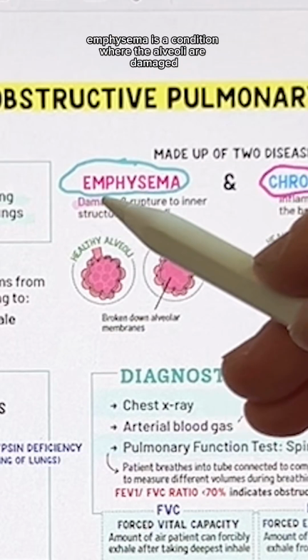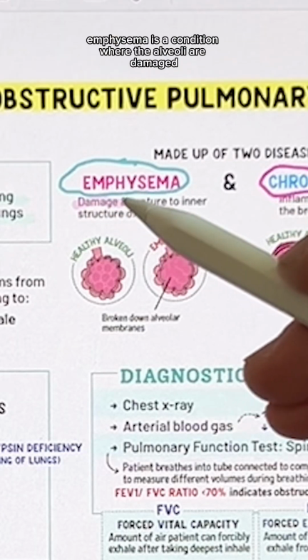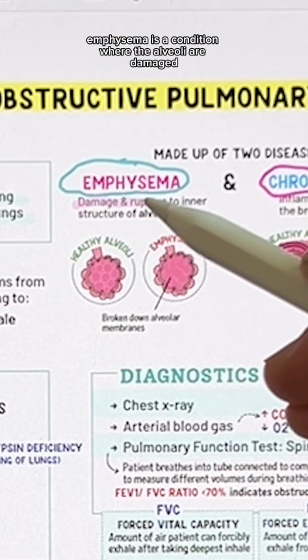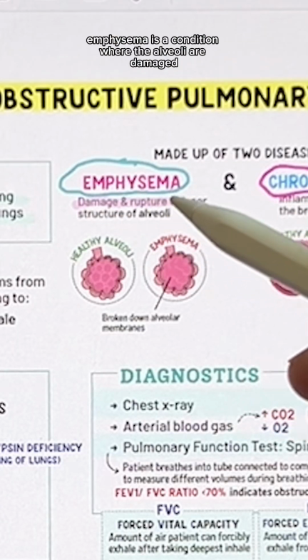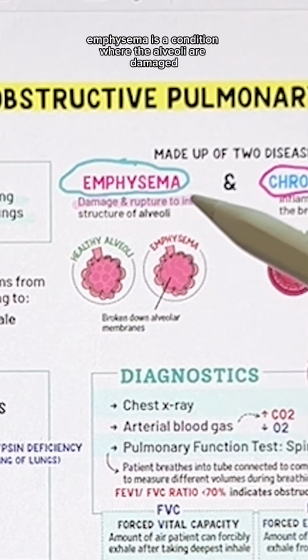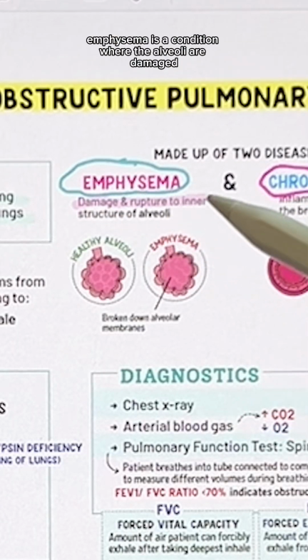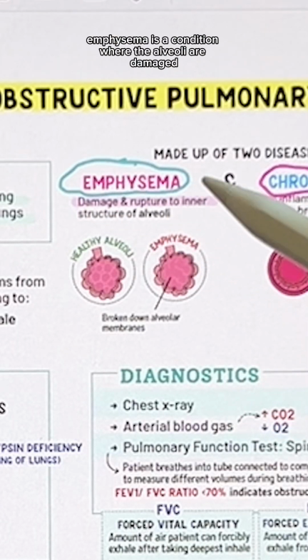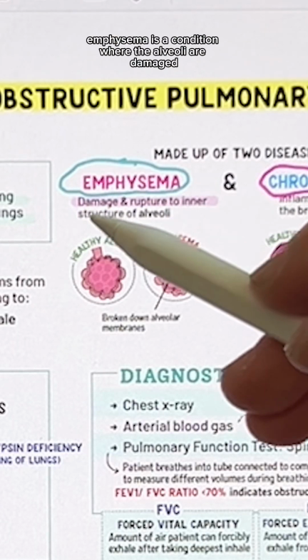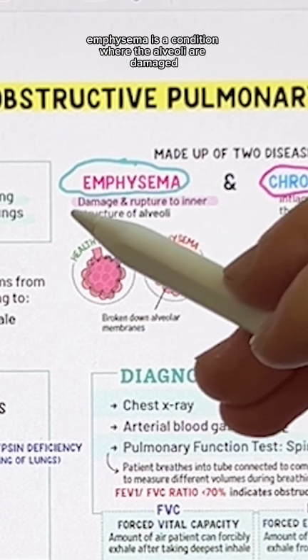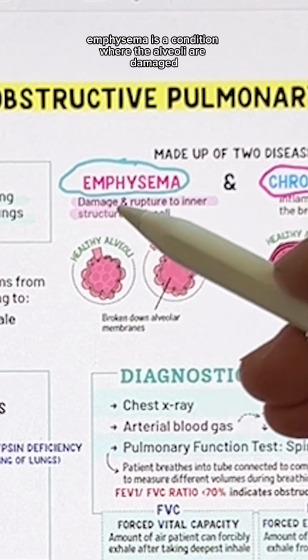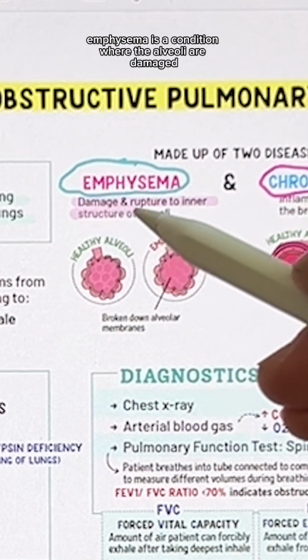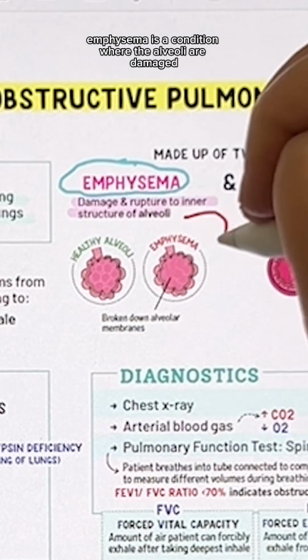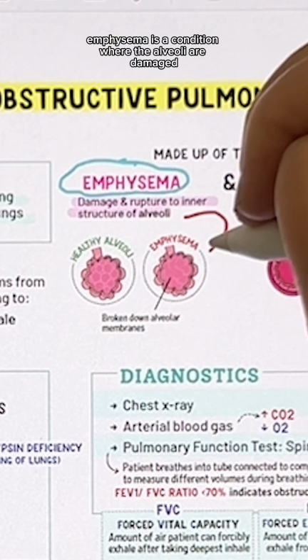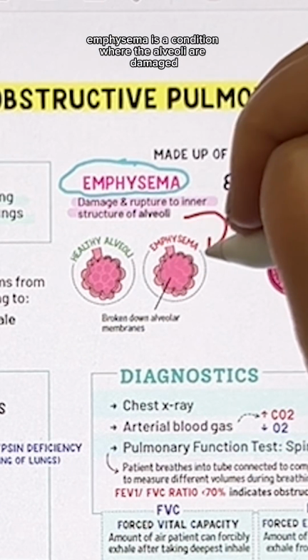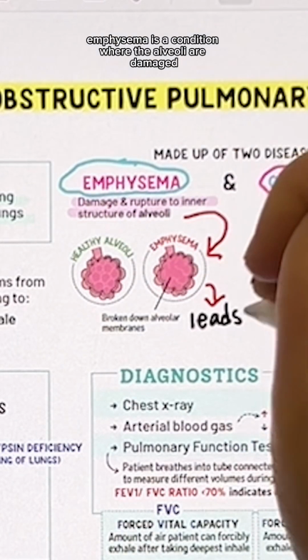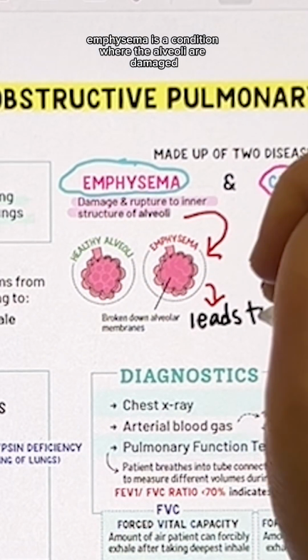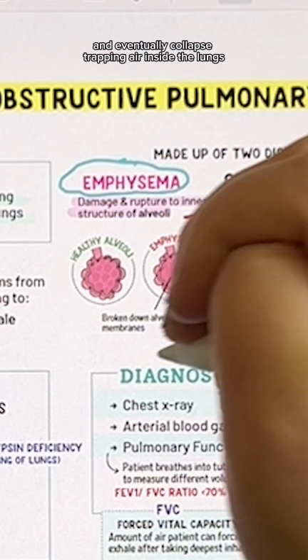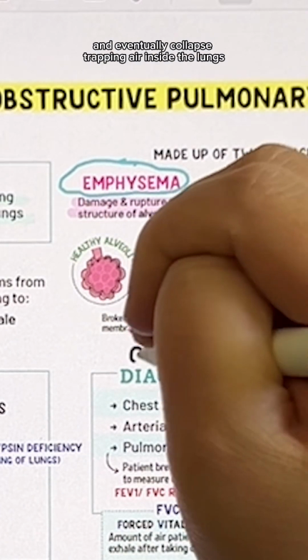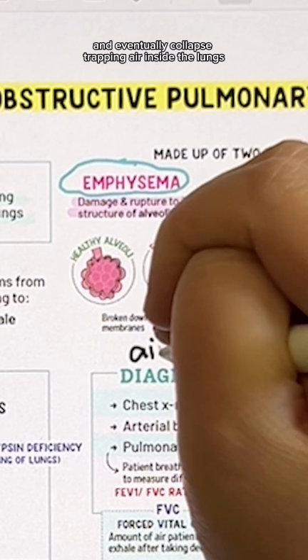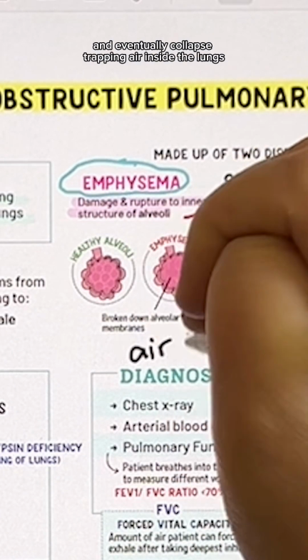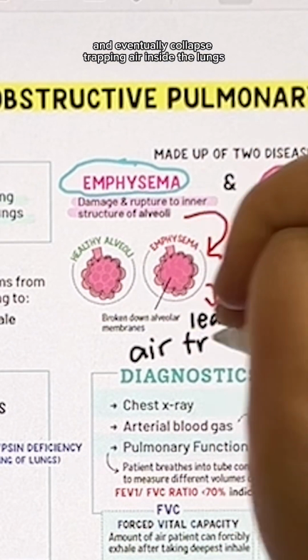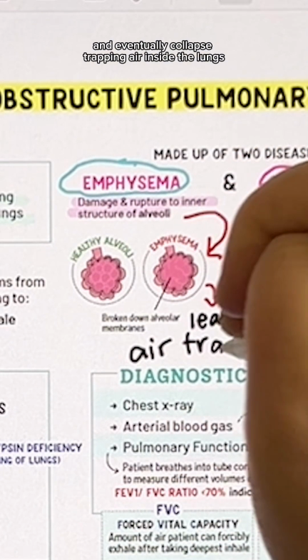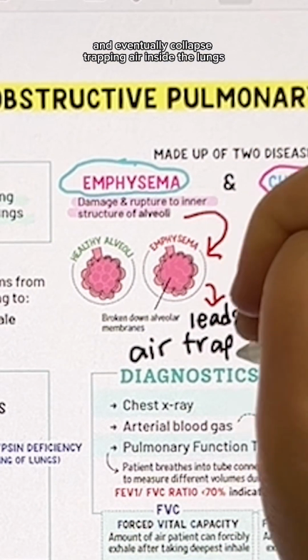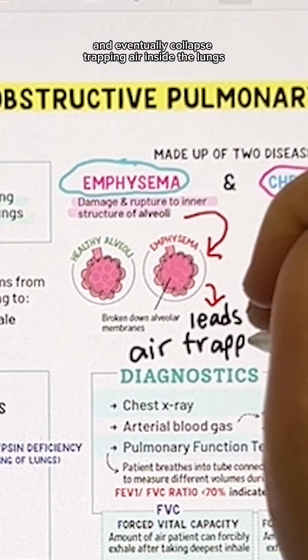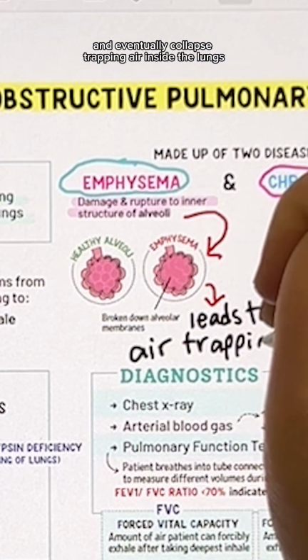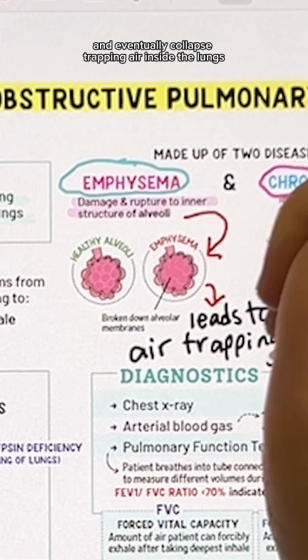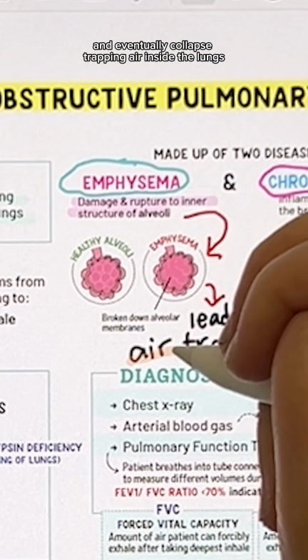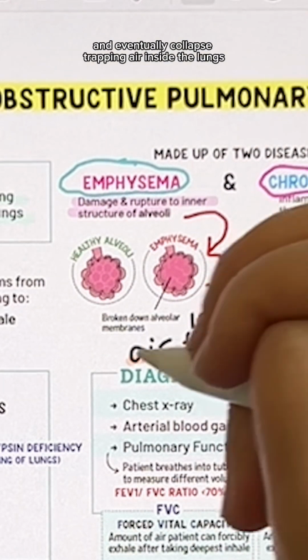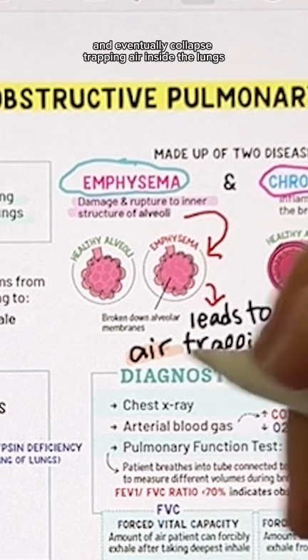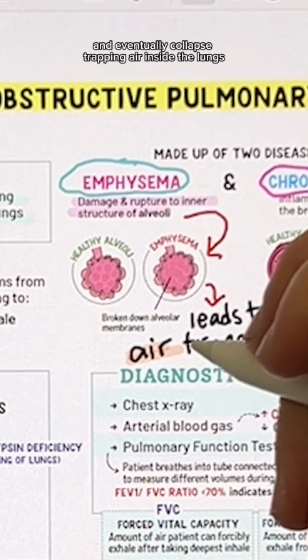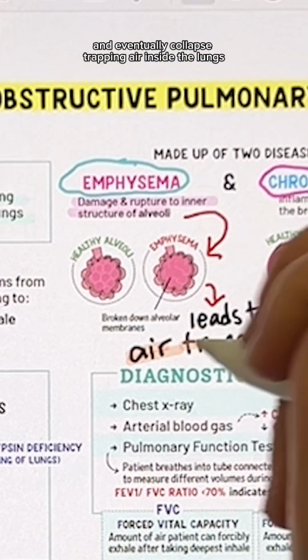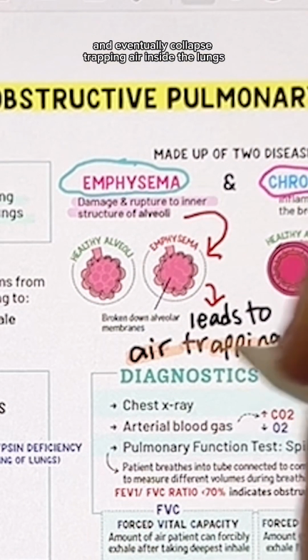Emphysema is a condition where the alveoli are damaged and eventually collapse, trapping air inside the lungs.